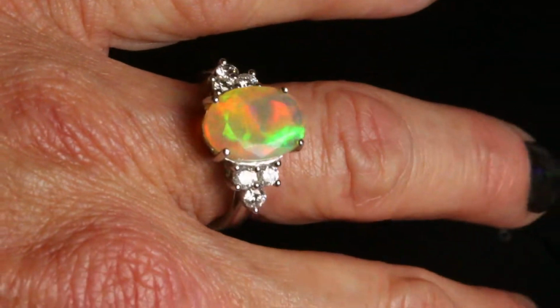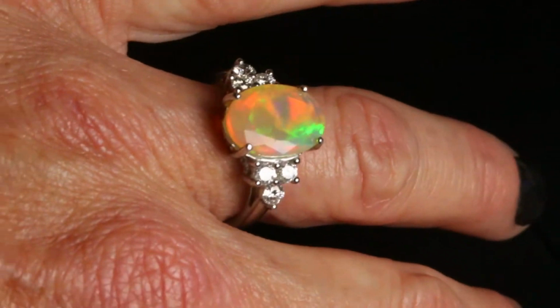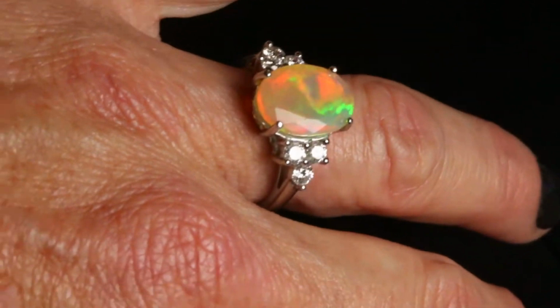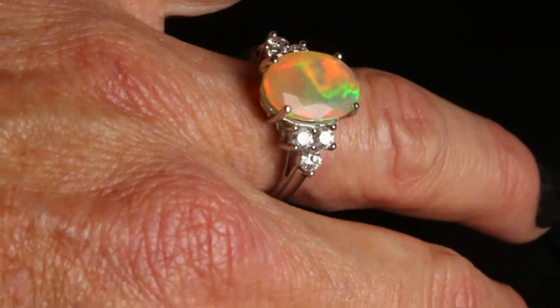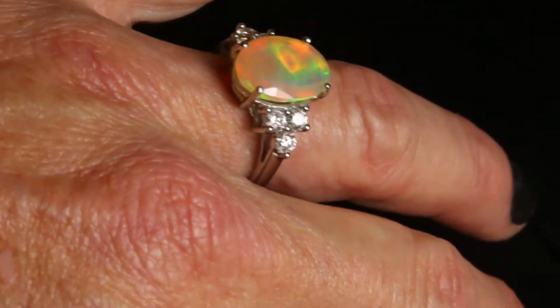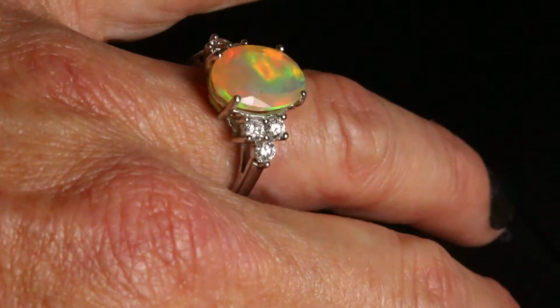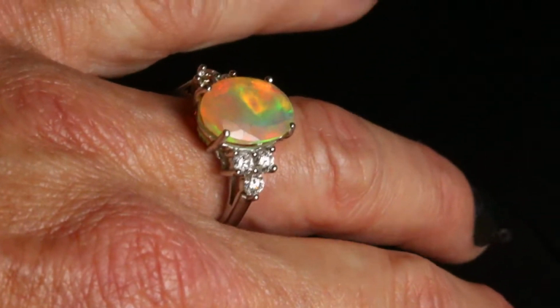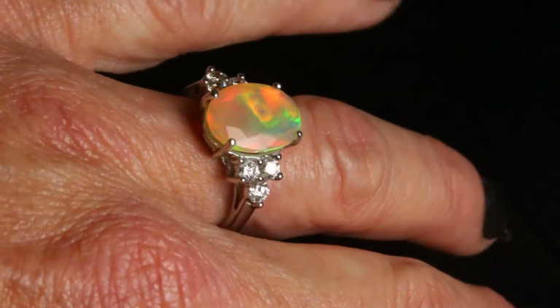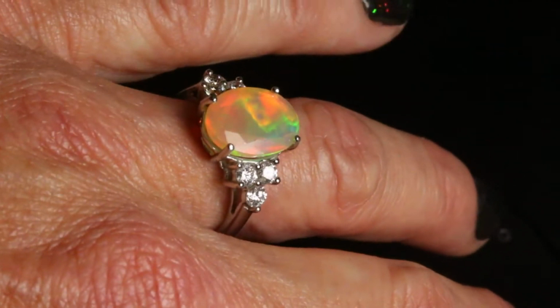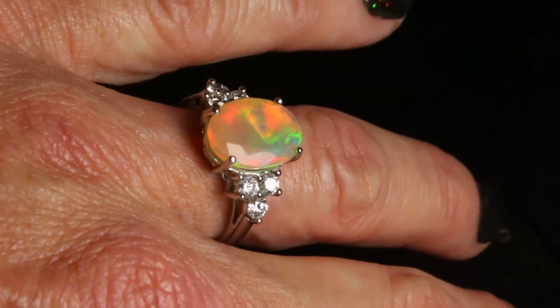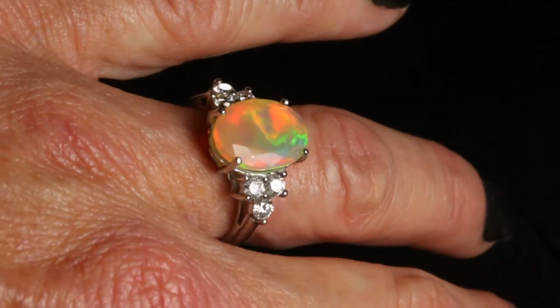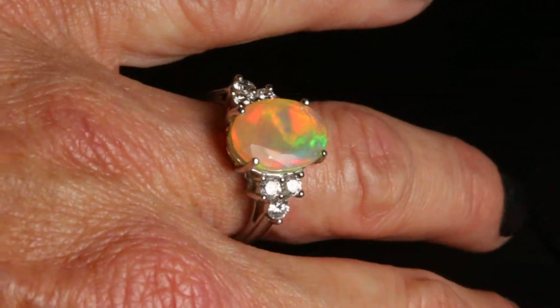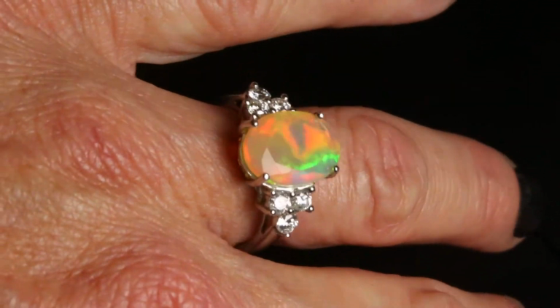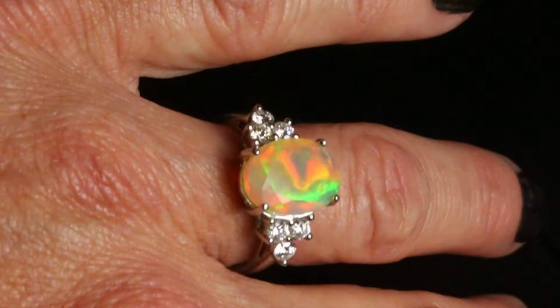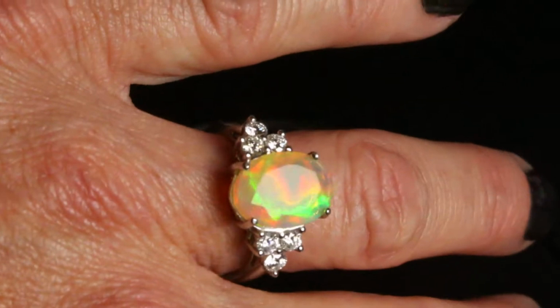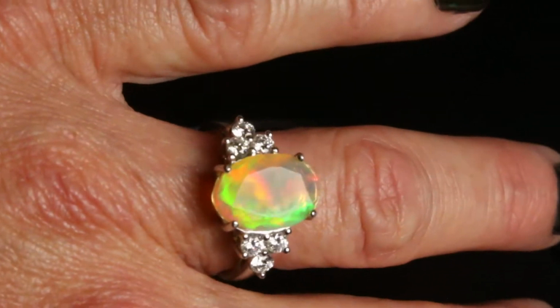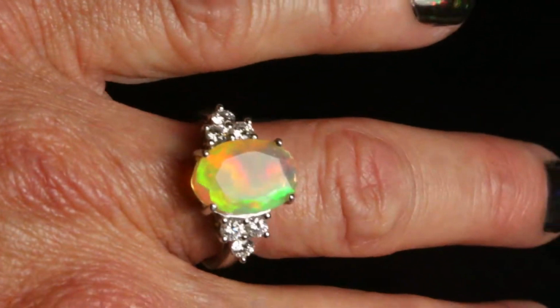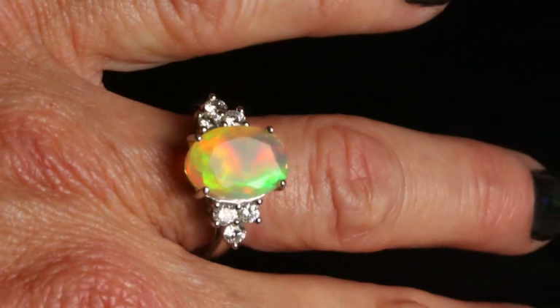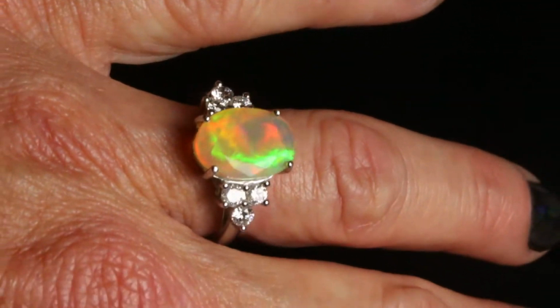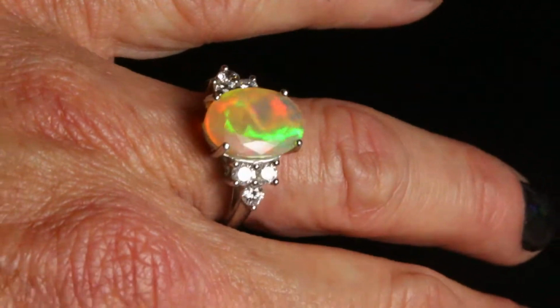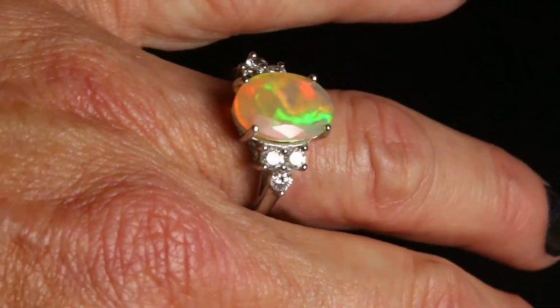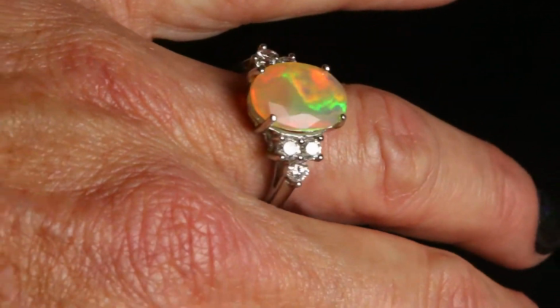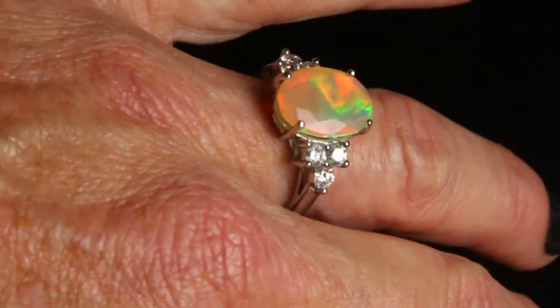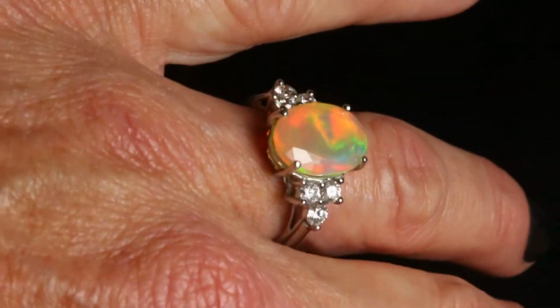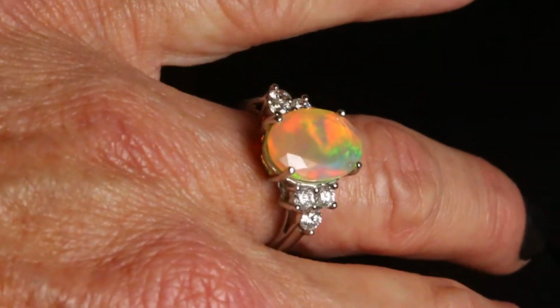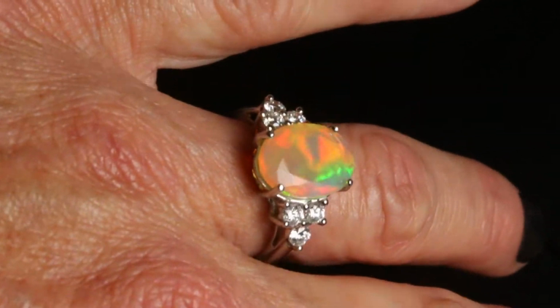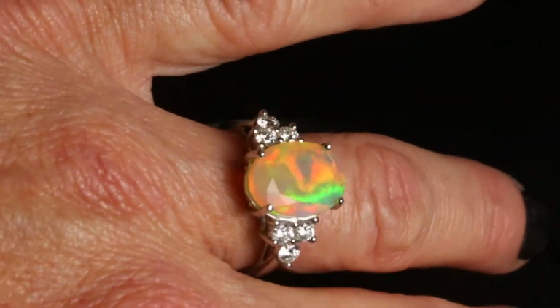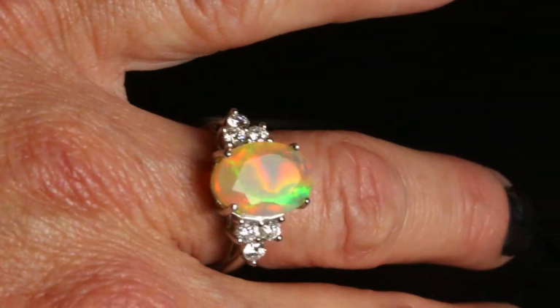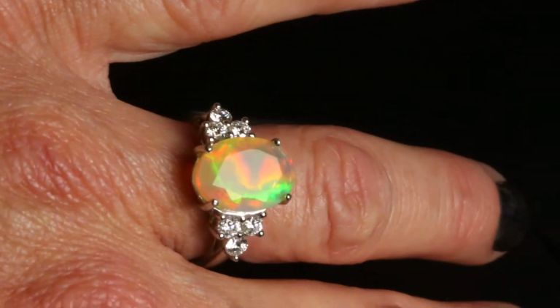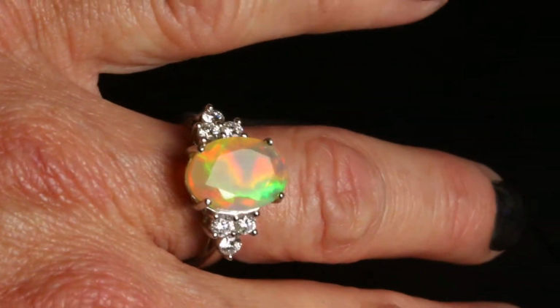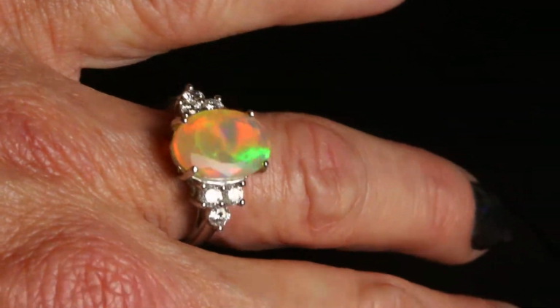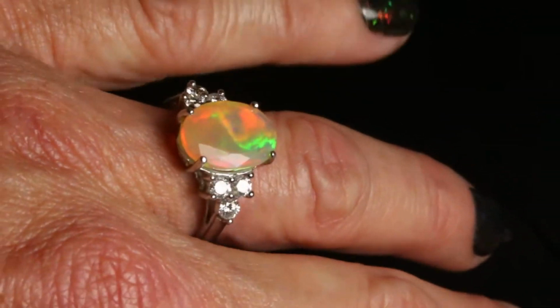It comes in a really beautiful lighted ring box so the light shines right on the opal when she opens the box.